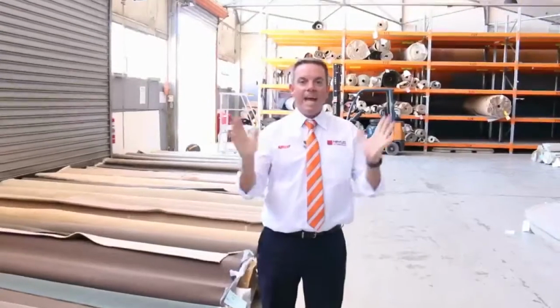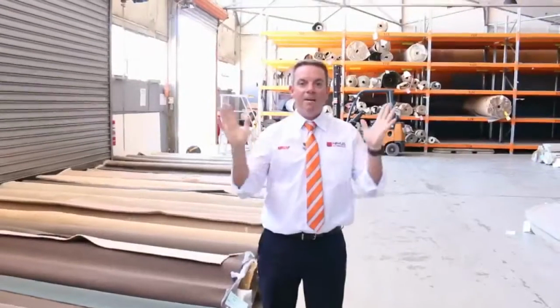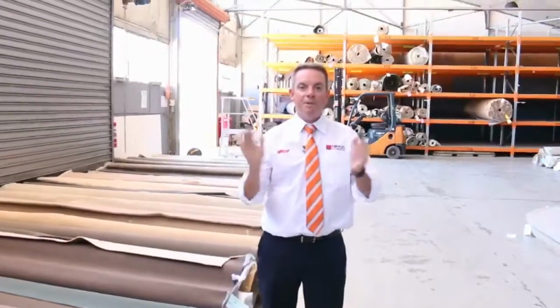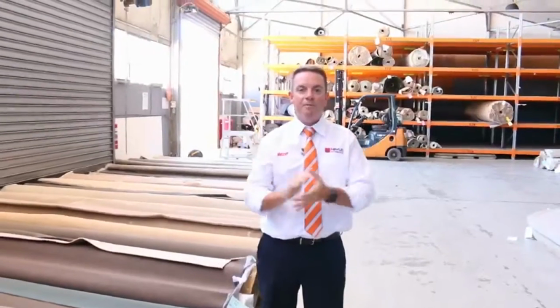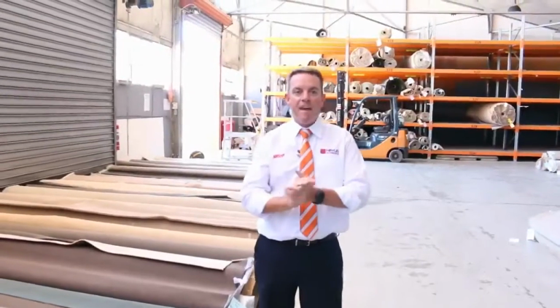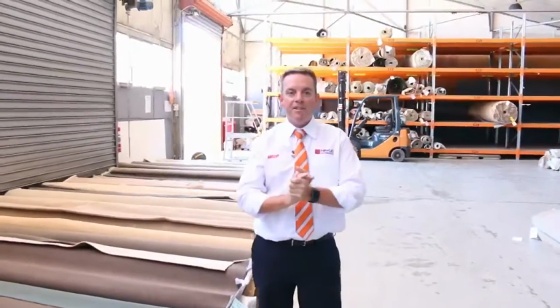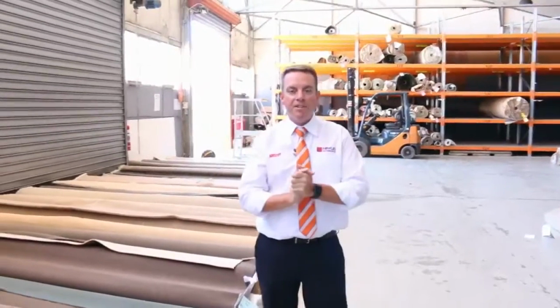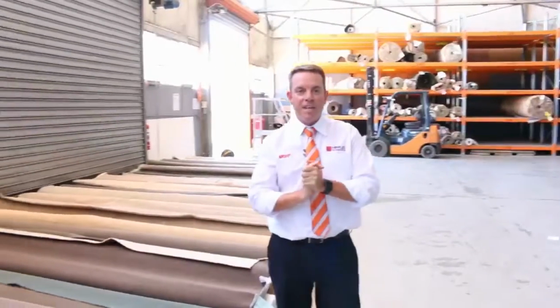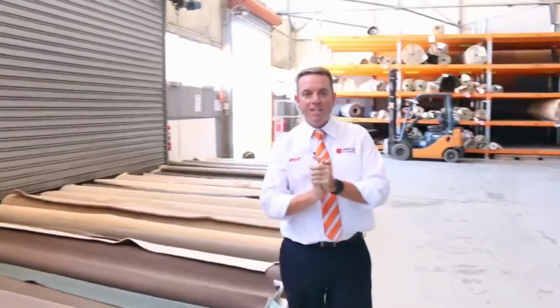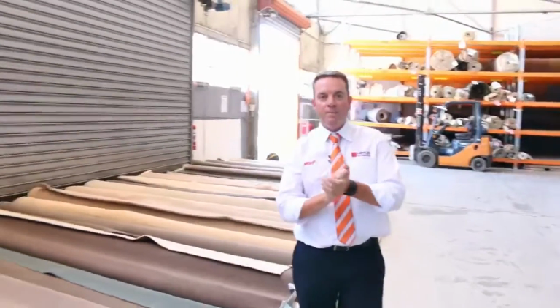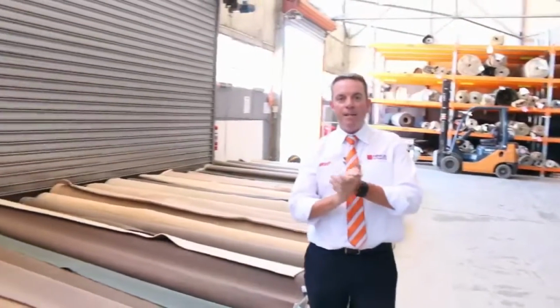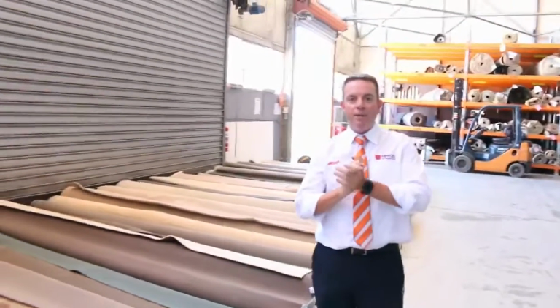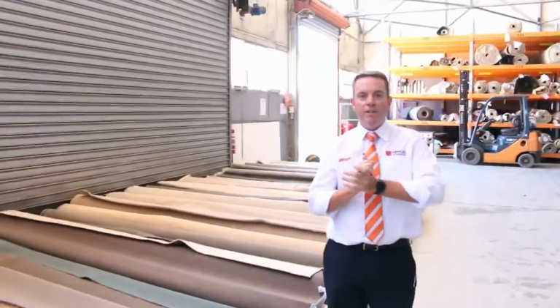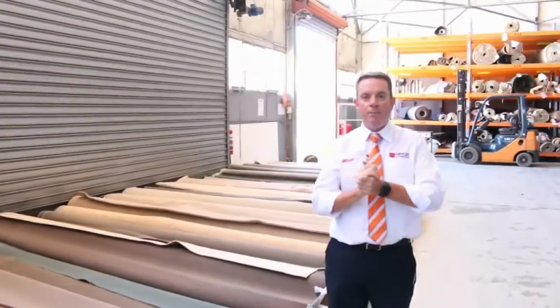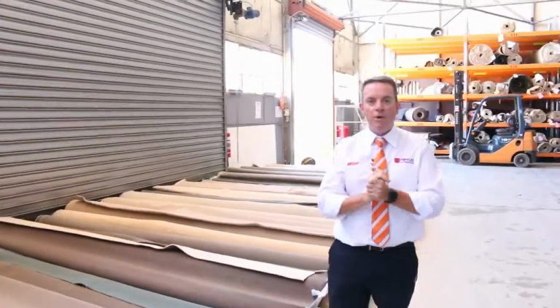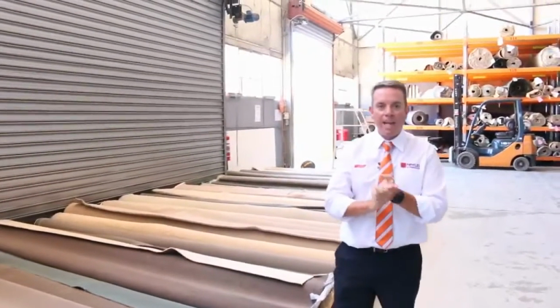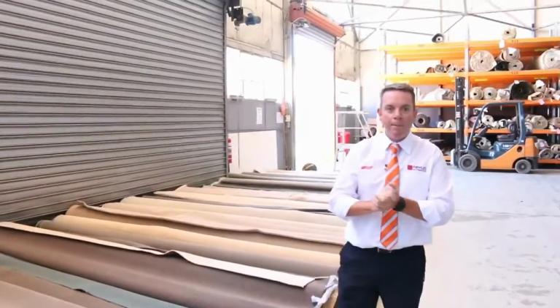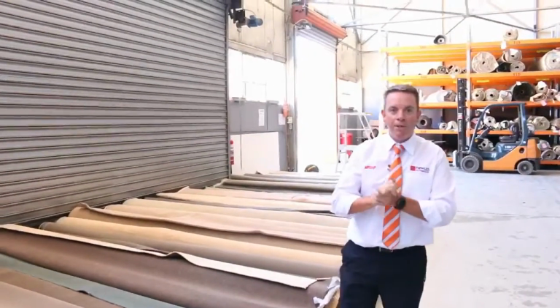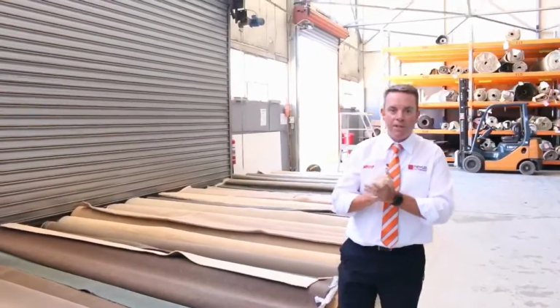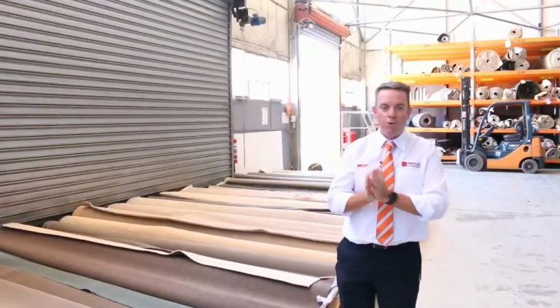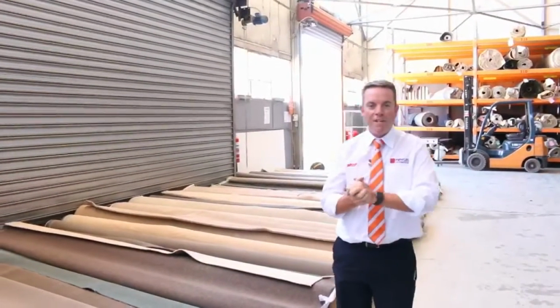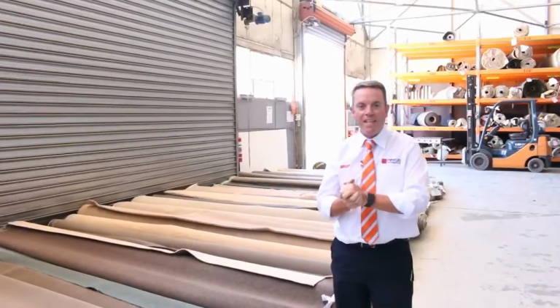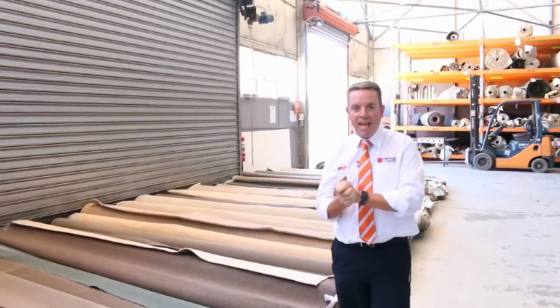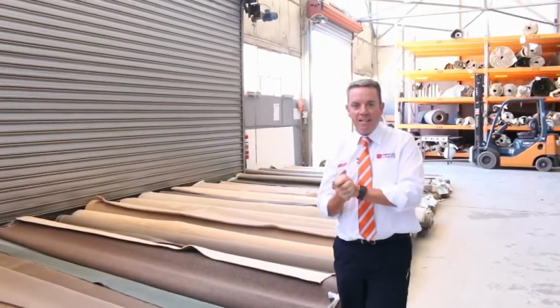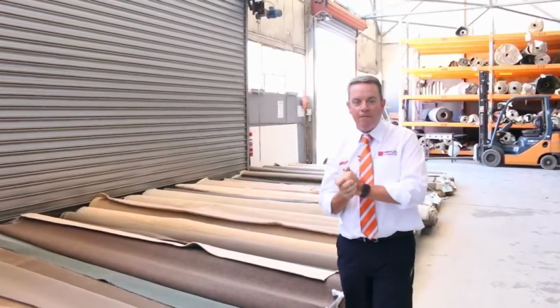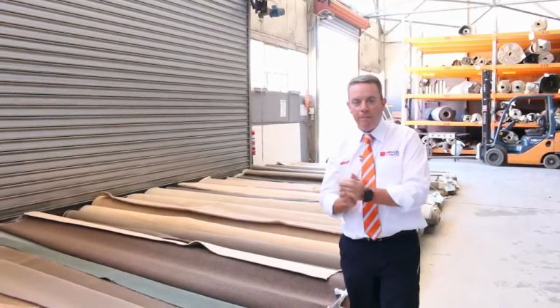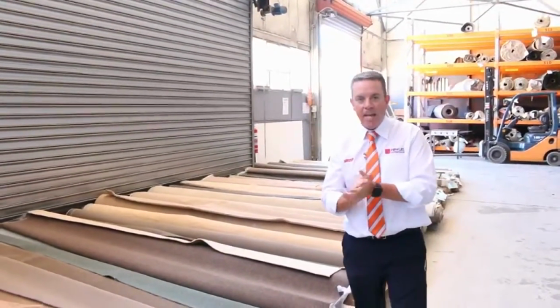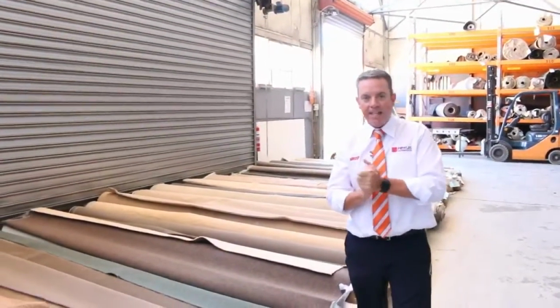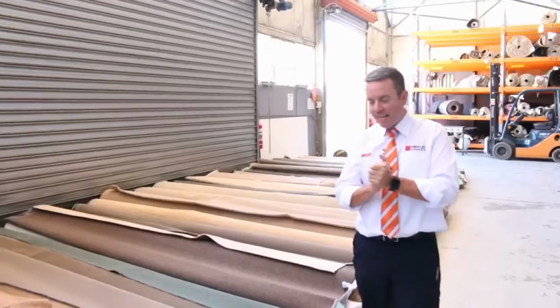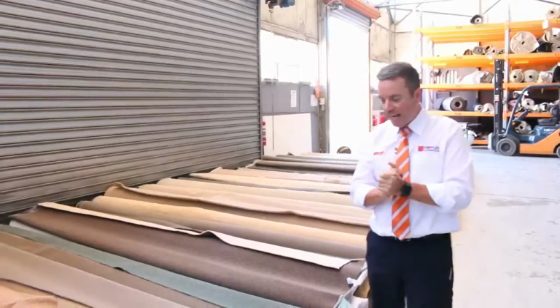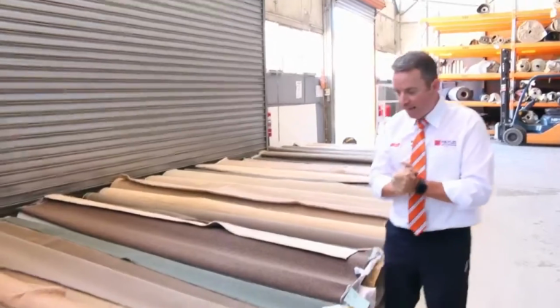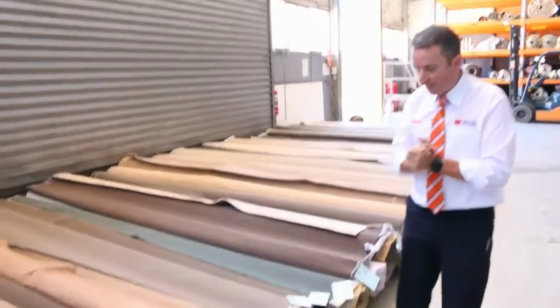G'day, I'm John from Fowles Auction Sales. I'm here to preview tomorrow's carpet auction — that's Wednesday the 8th of February at 10am.